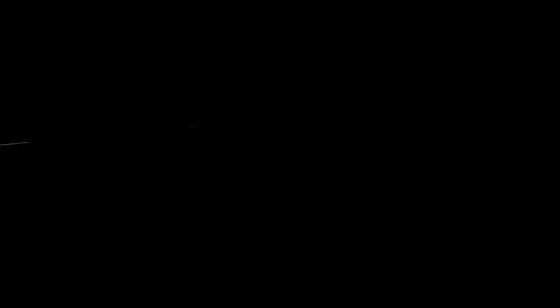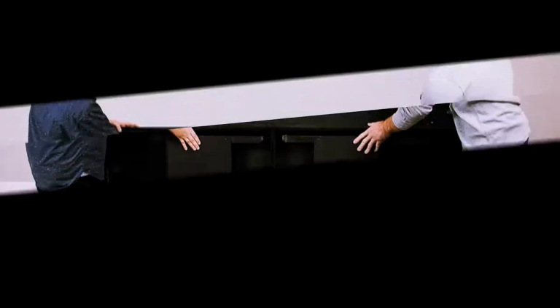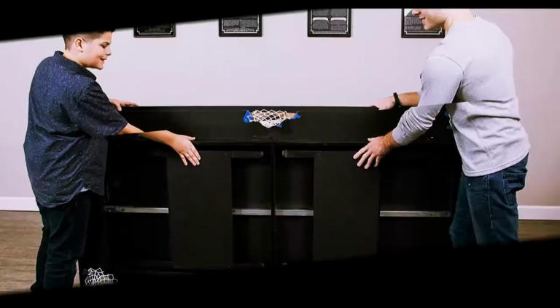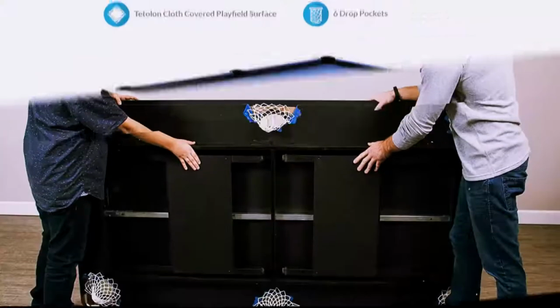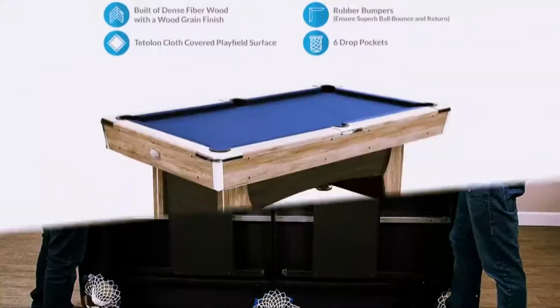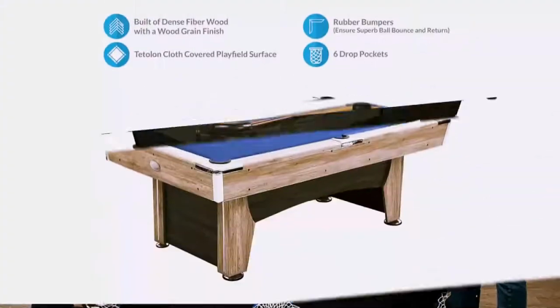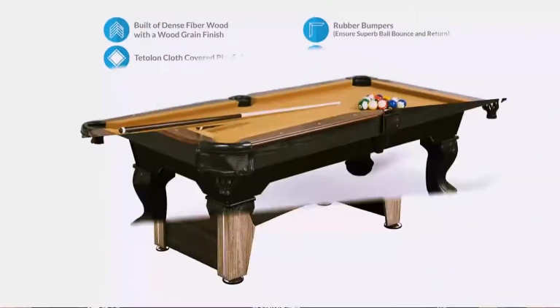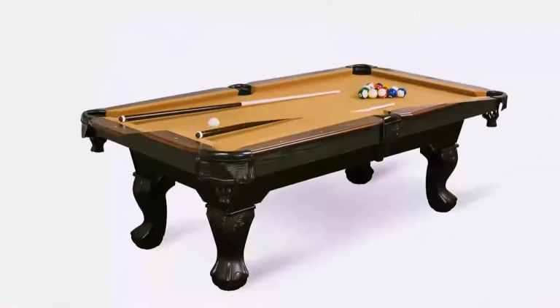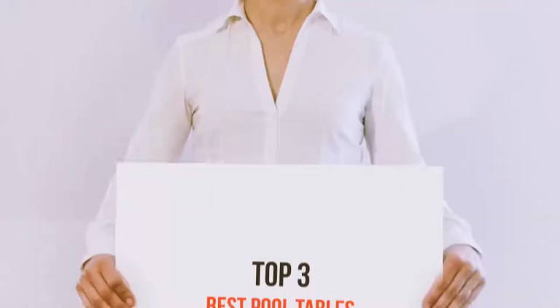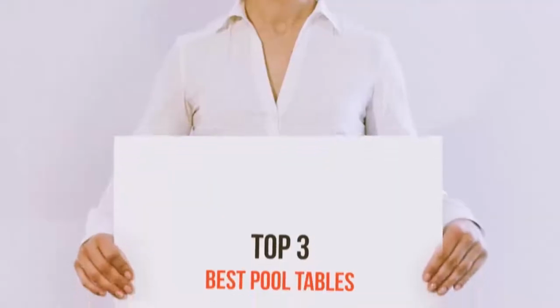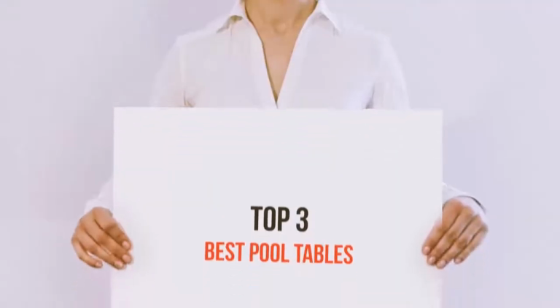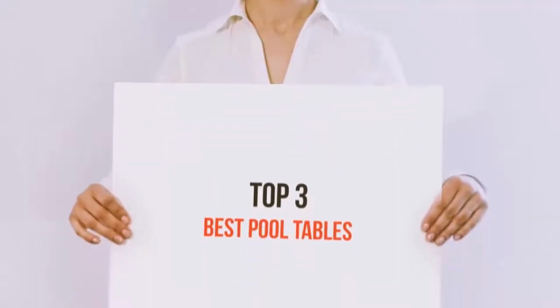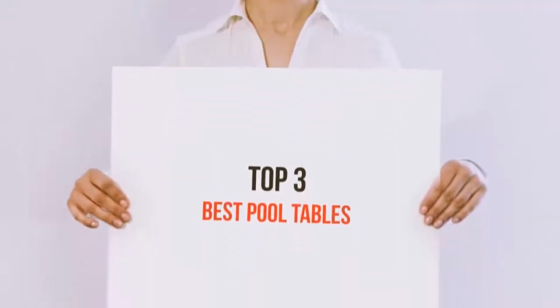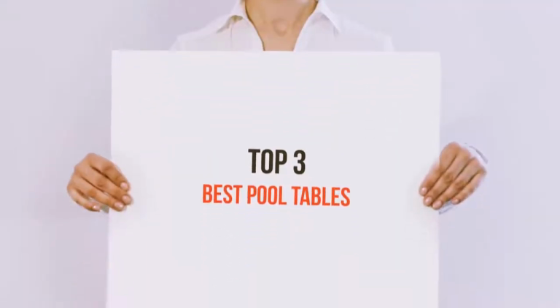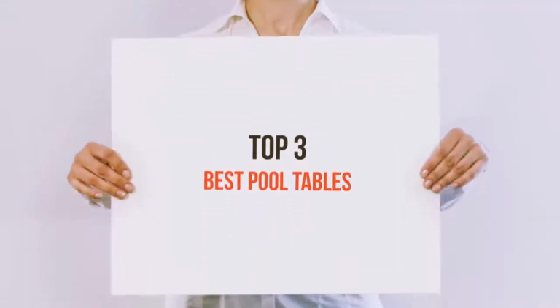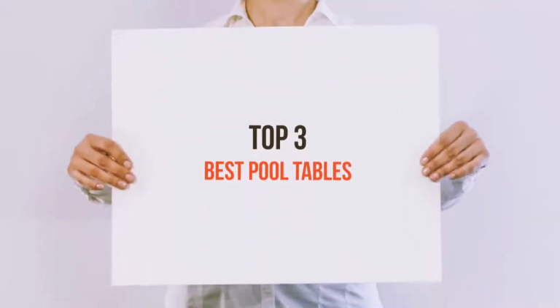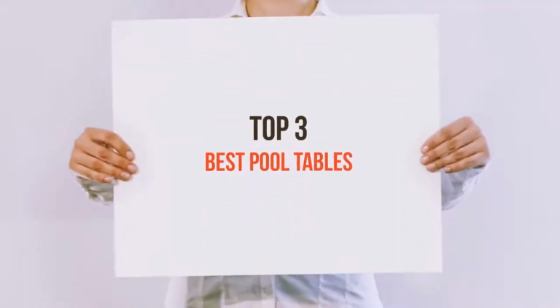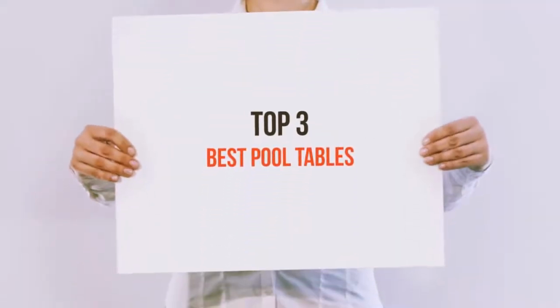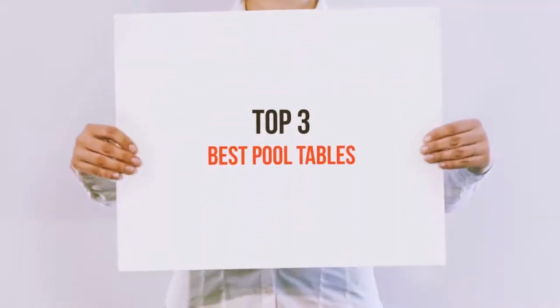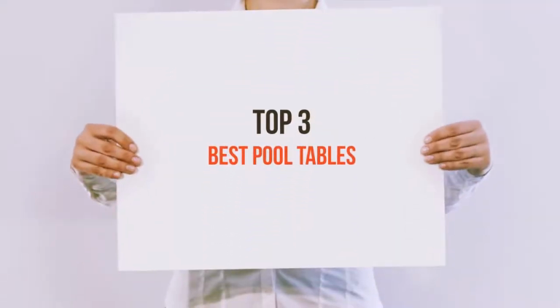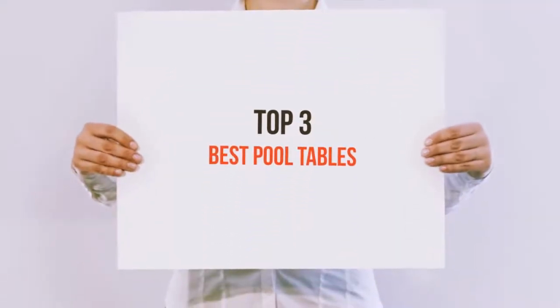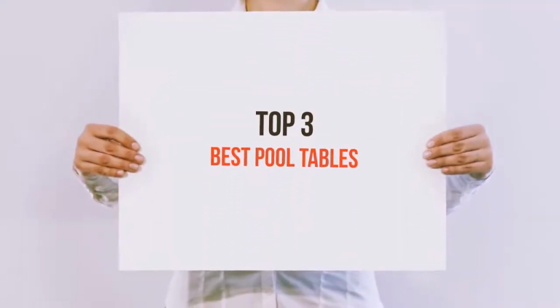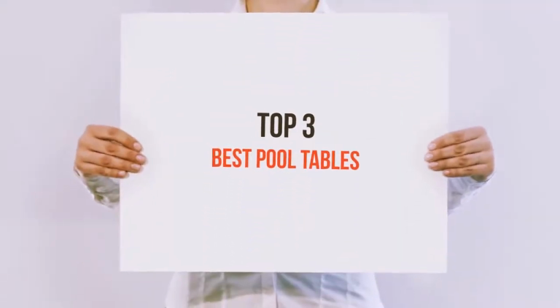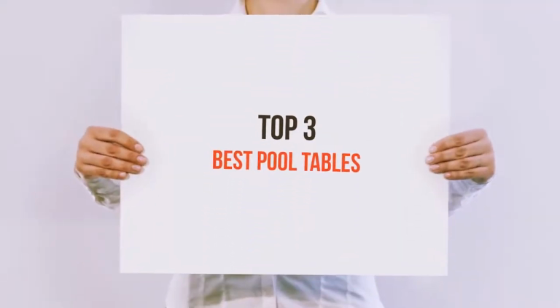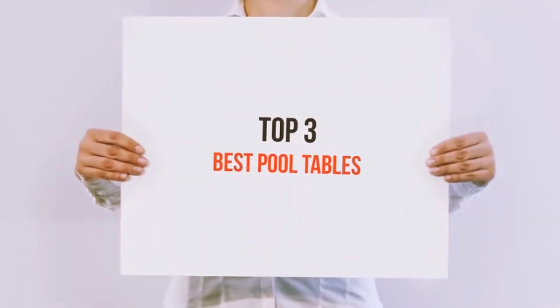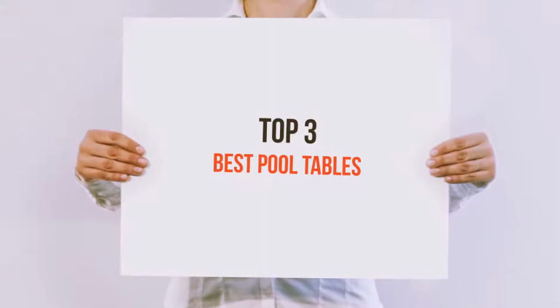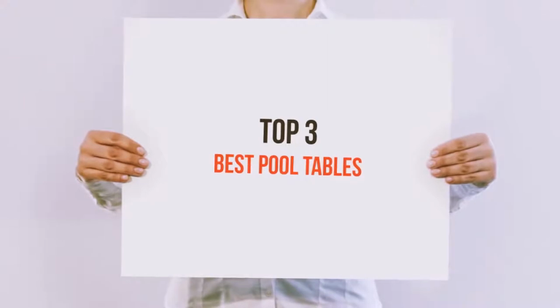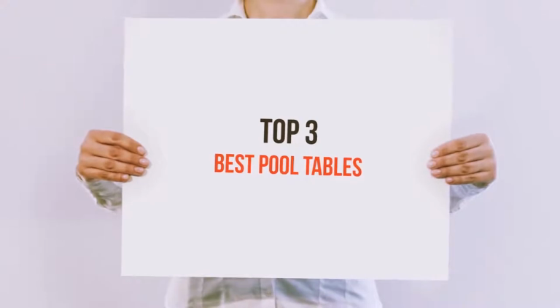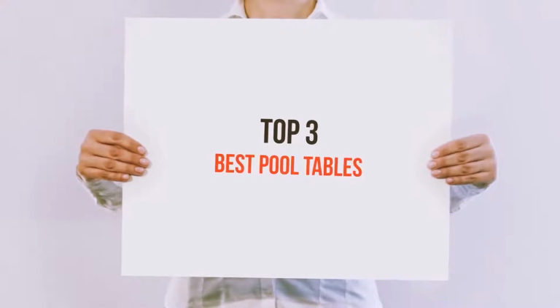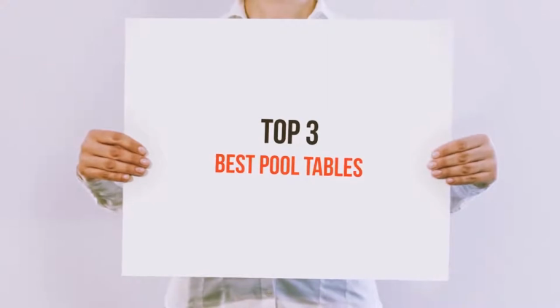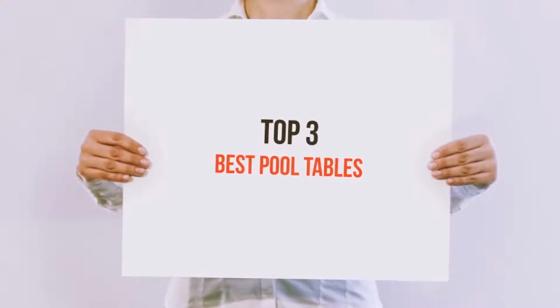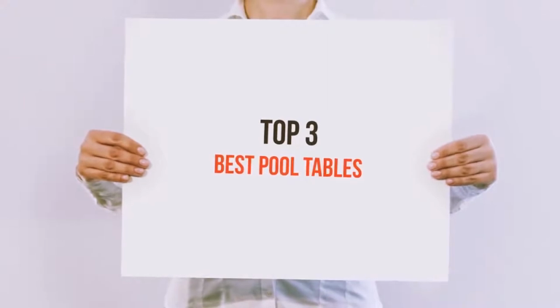Hi everyone, welcome back to my channel. Today I'm gonna talk about the Top 3 Best Pool Tables.